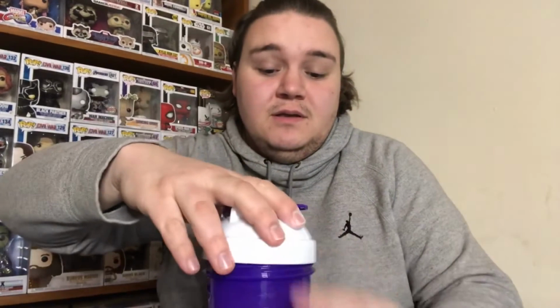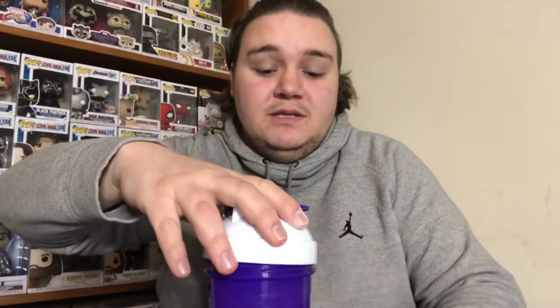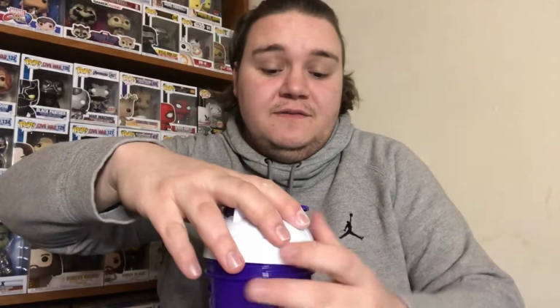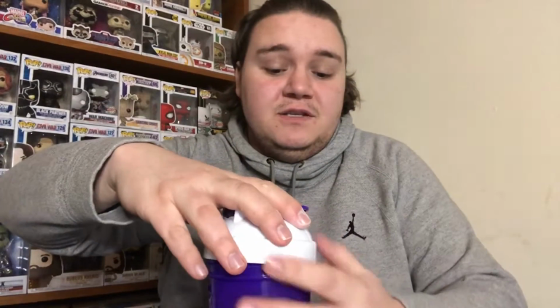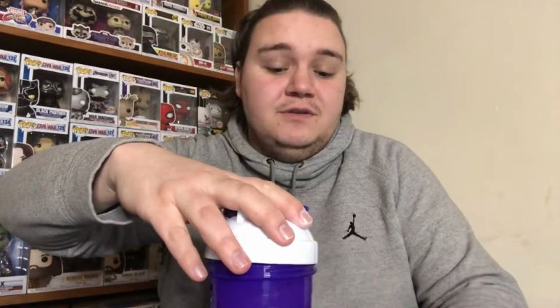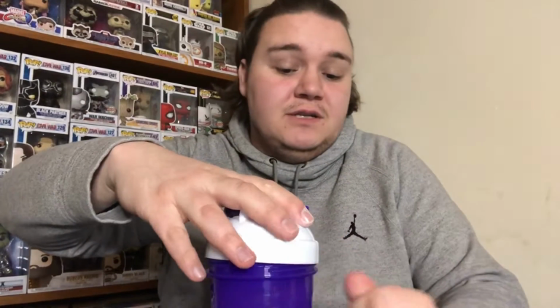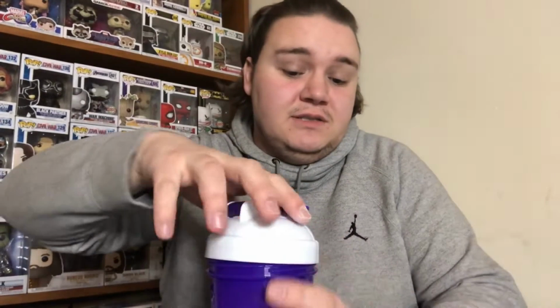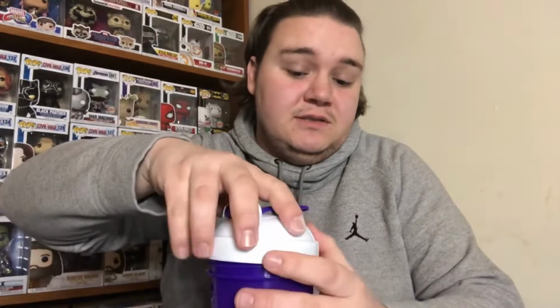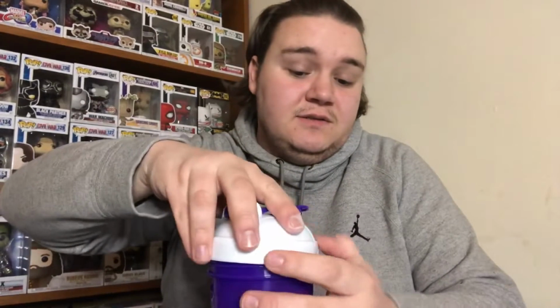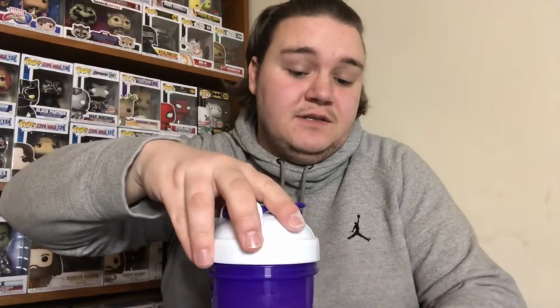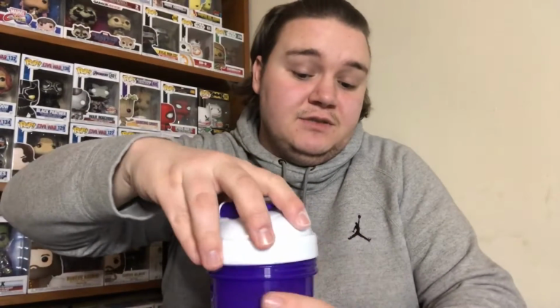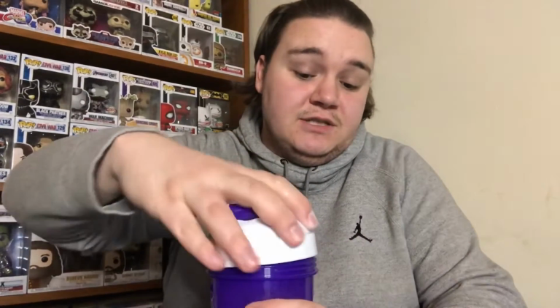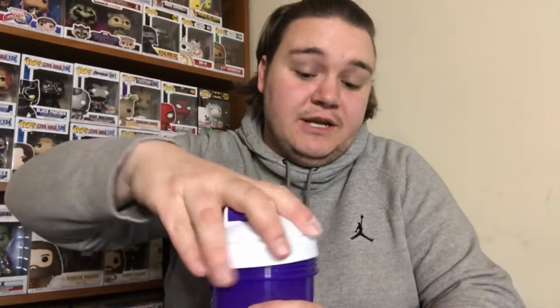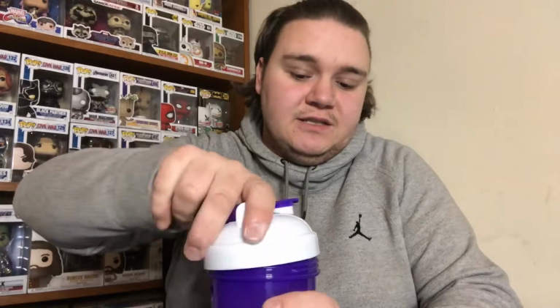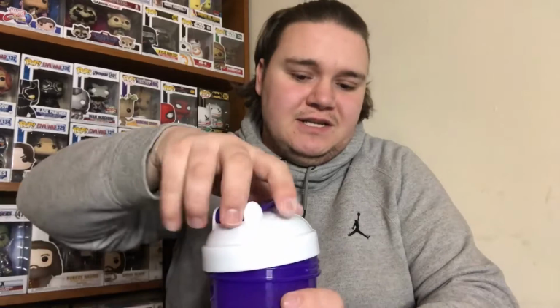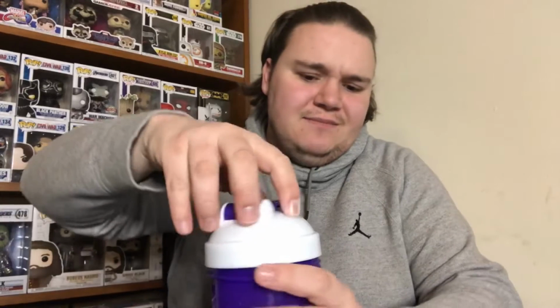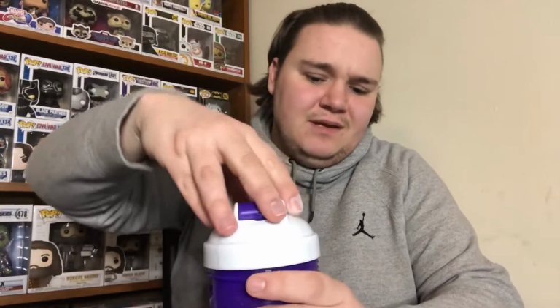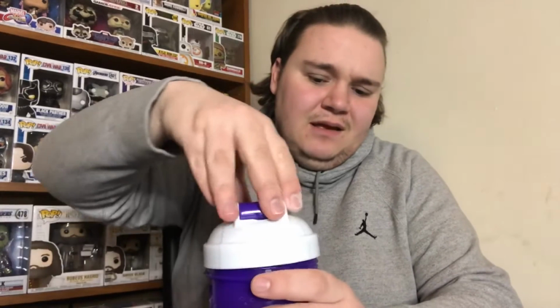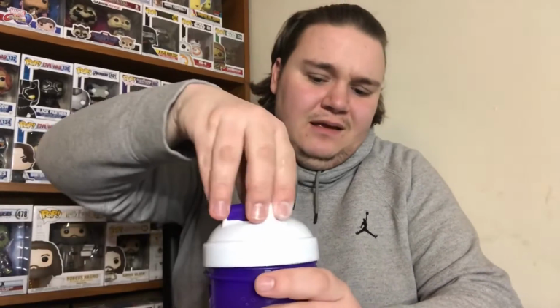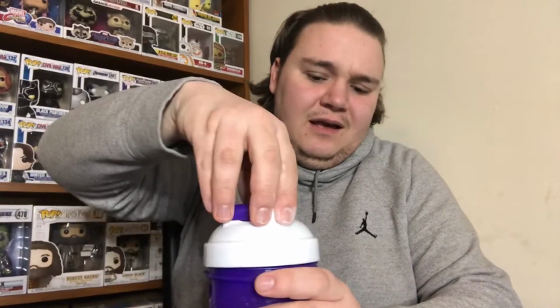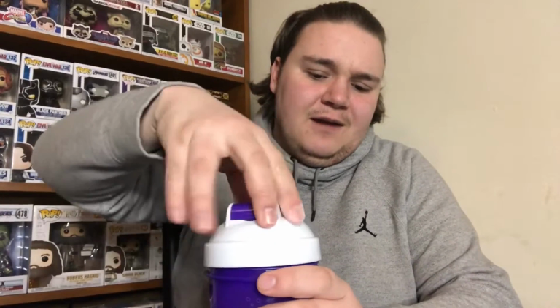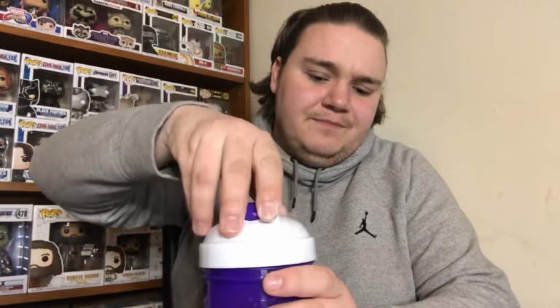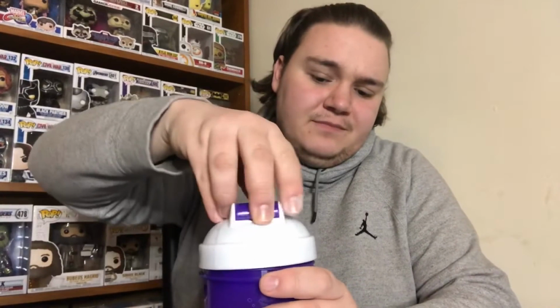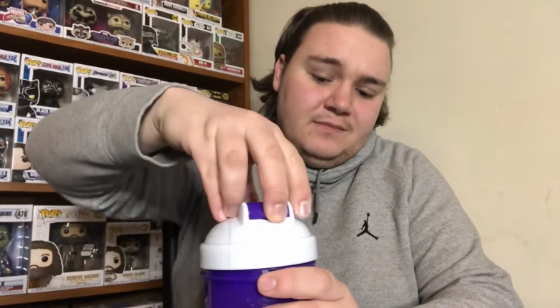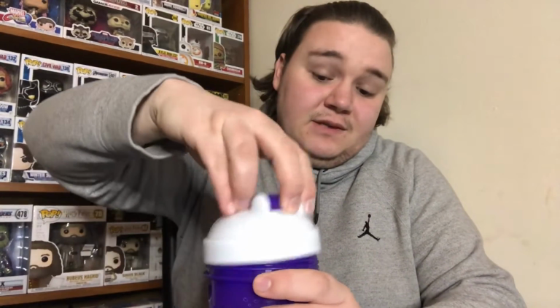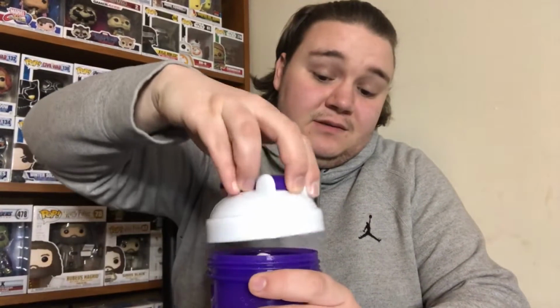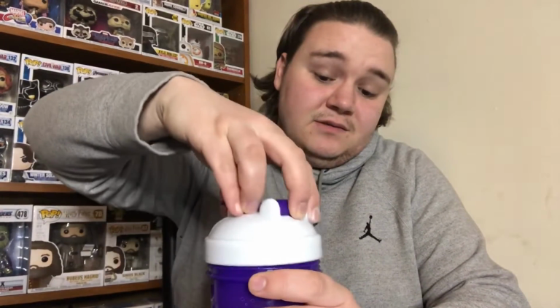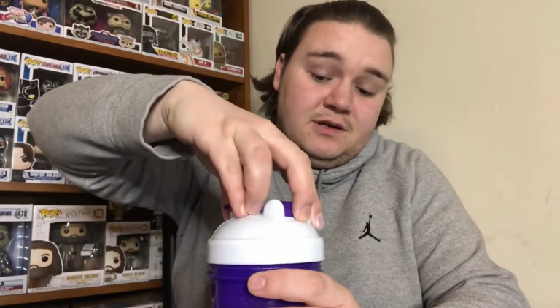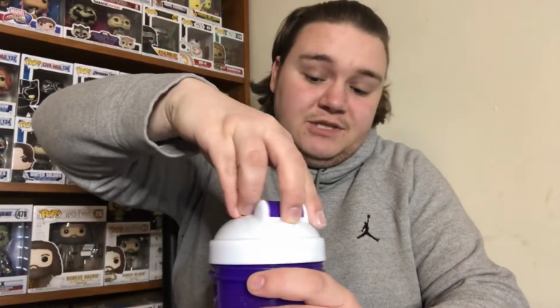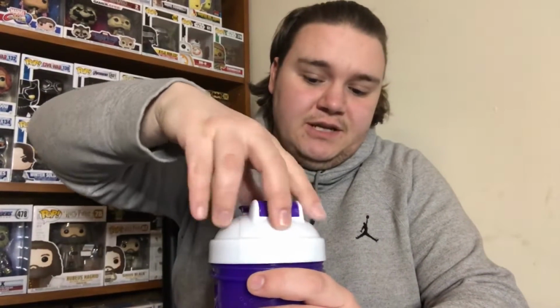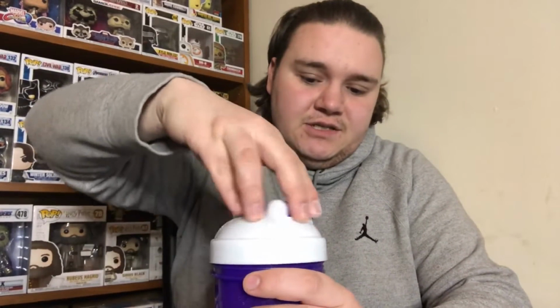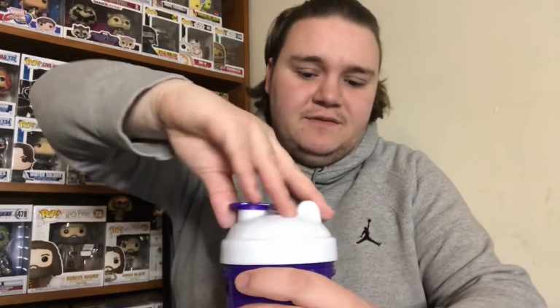So, yes — first time using this tub, first time using this shaker. It's the same type of shaker as G Fuel.